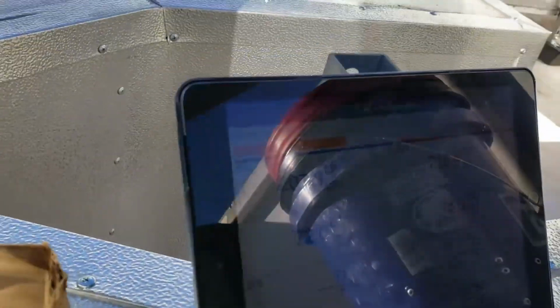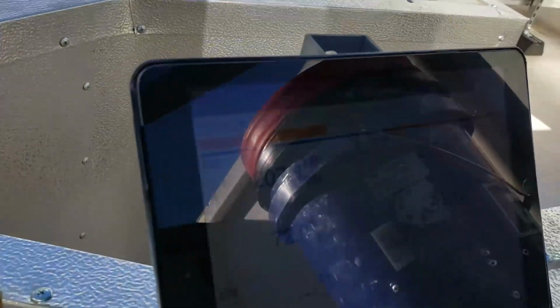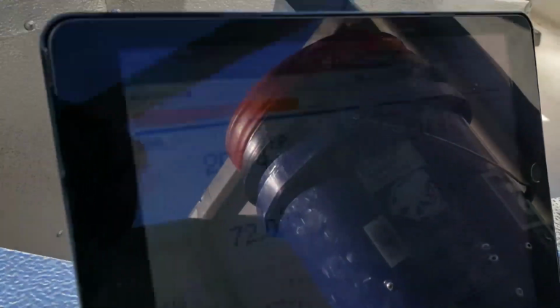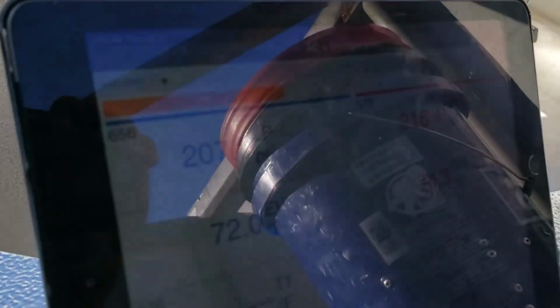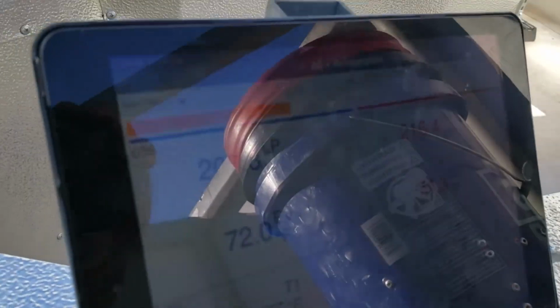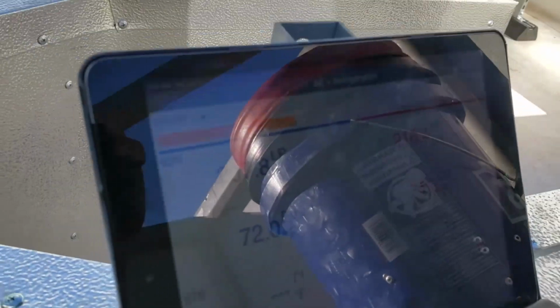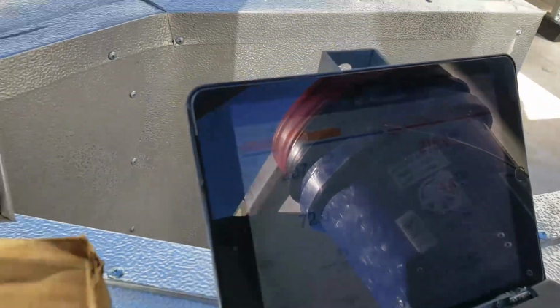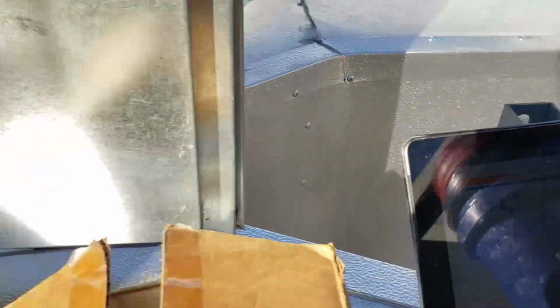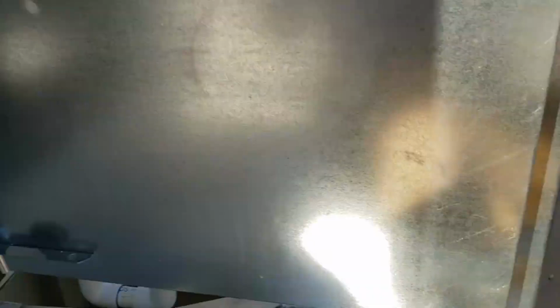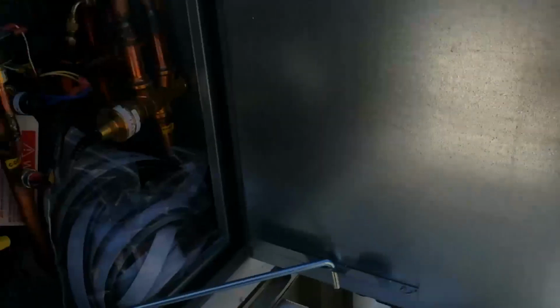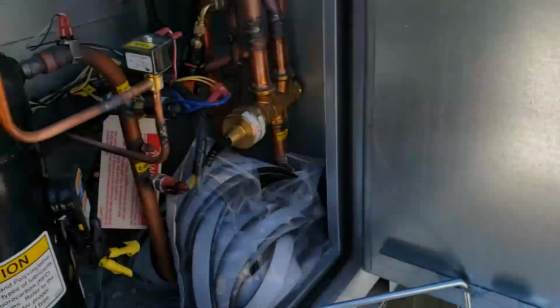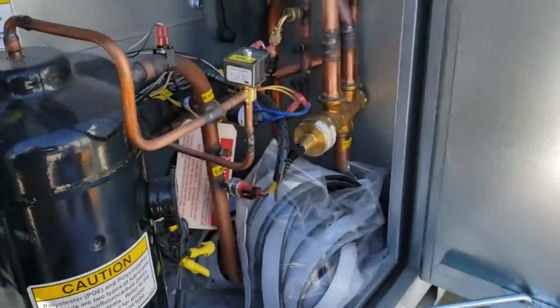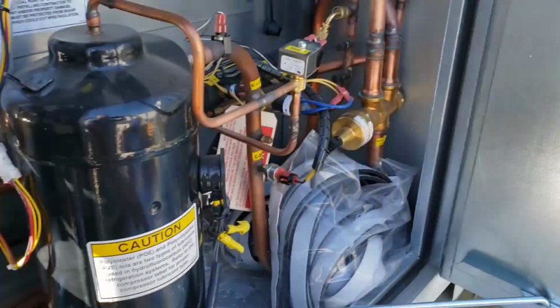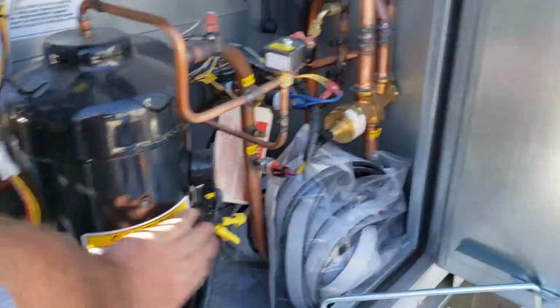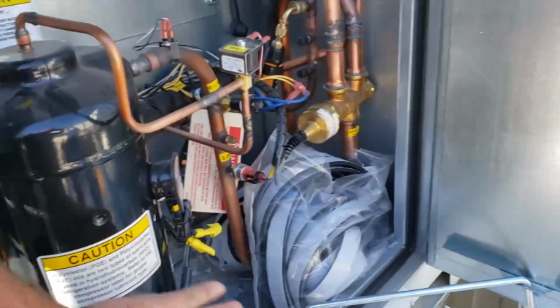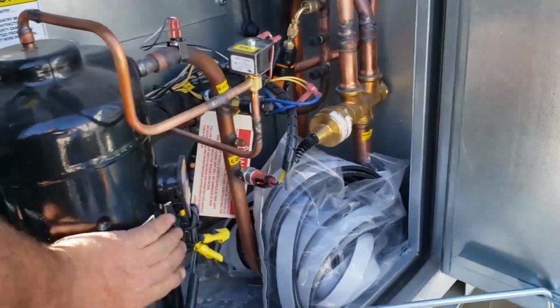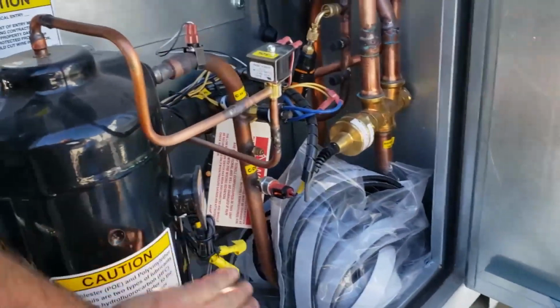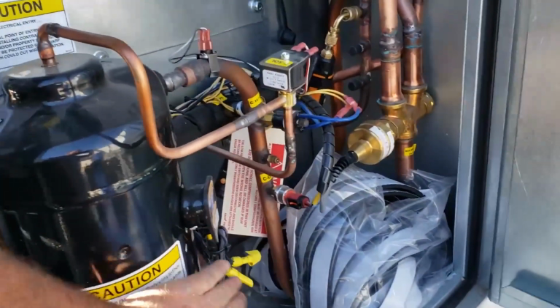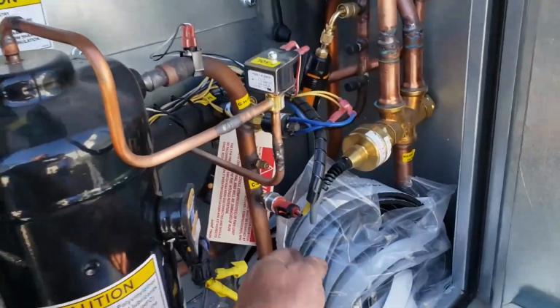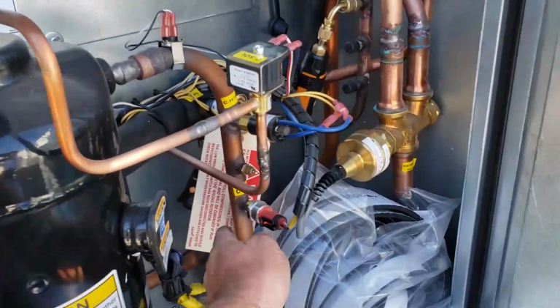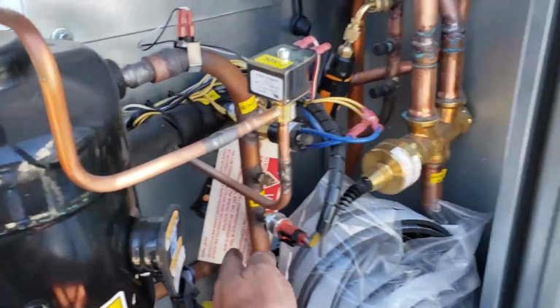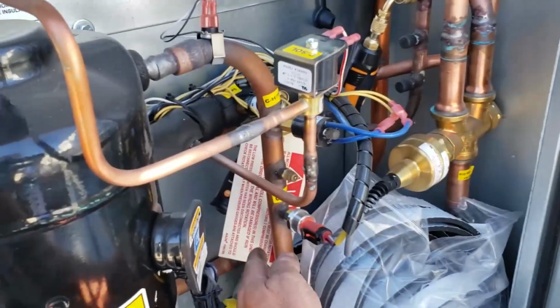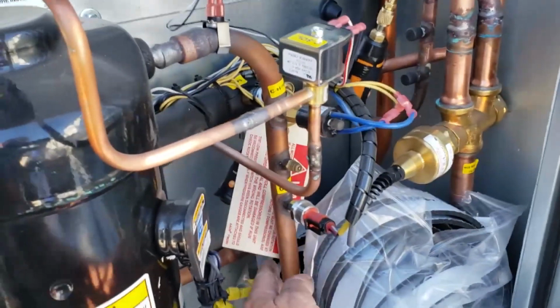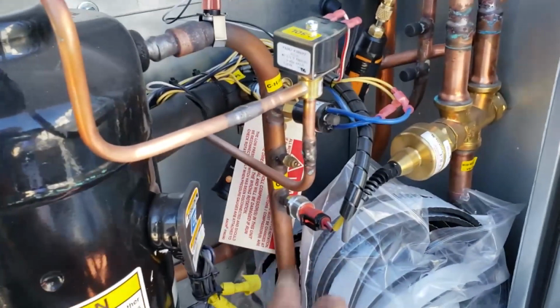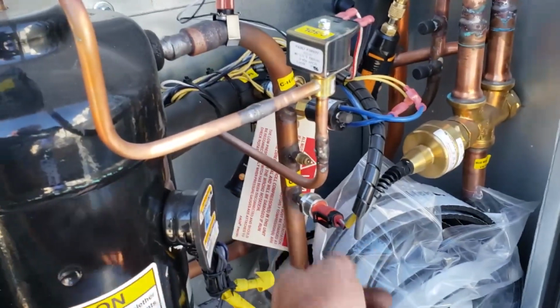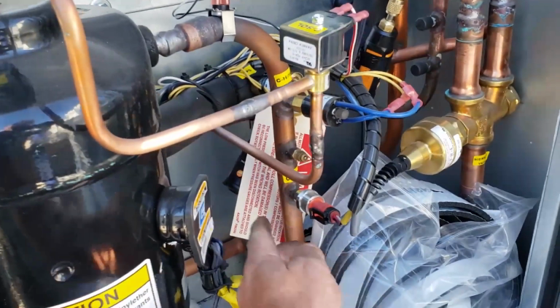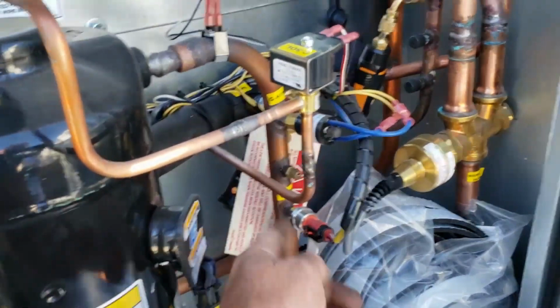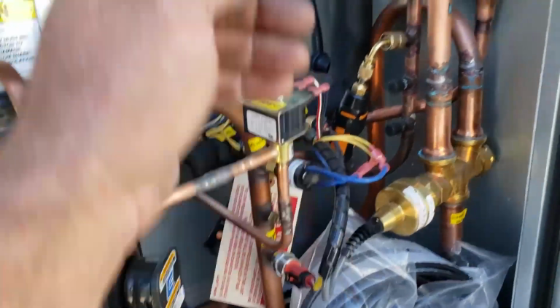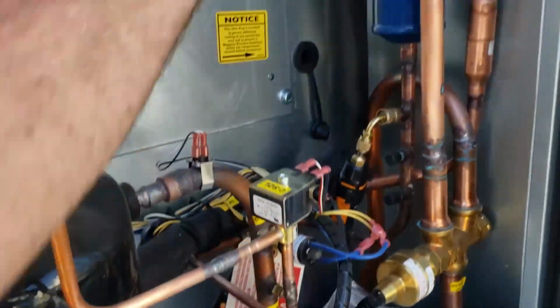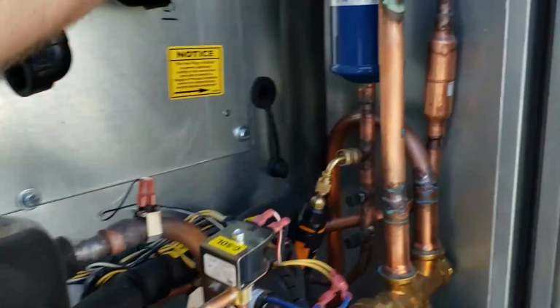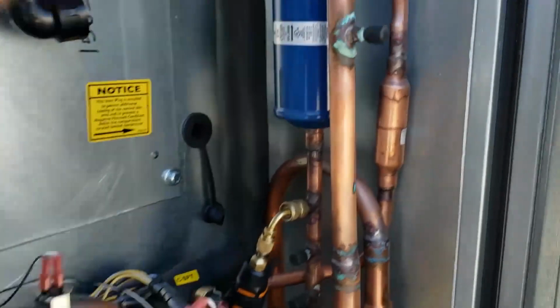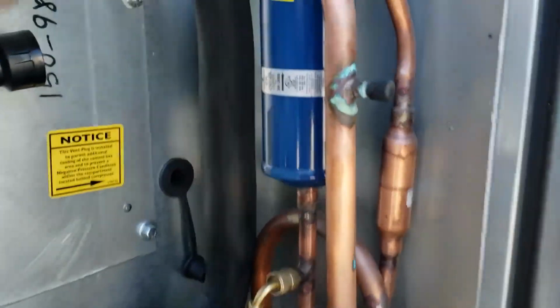Discharge set at 216 and suction 208. Compressor is hot as a firecracker. Every pipe is hot, including the suction line coming back.